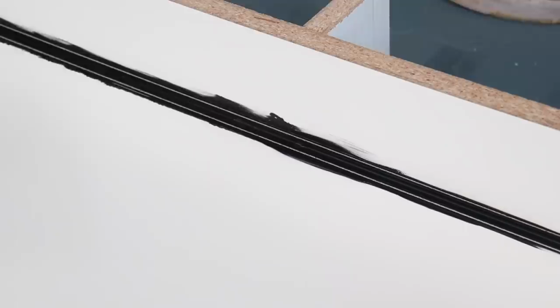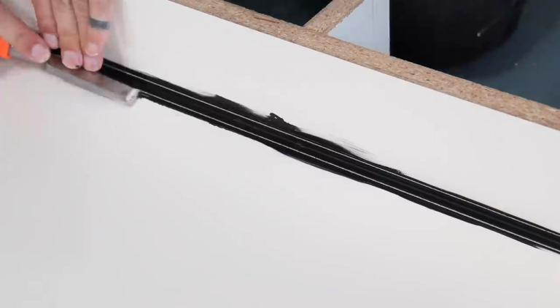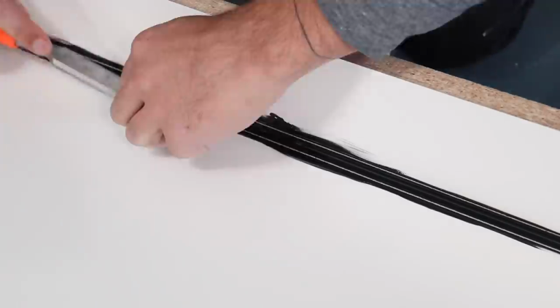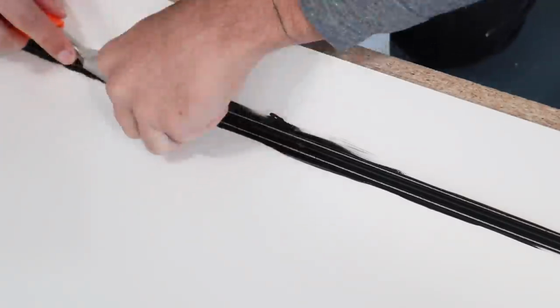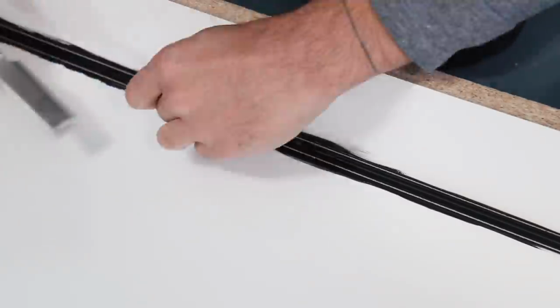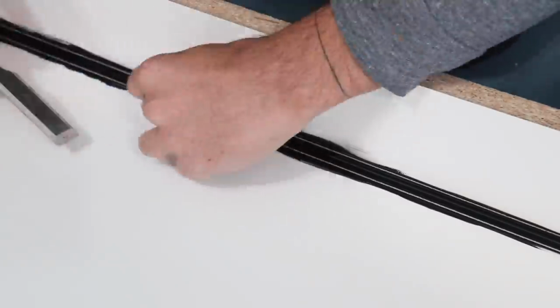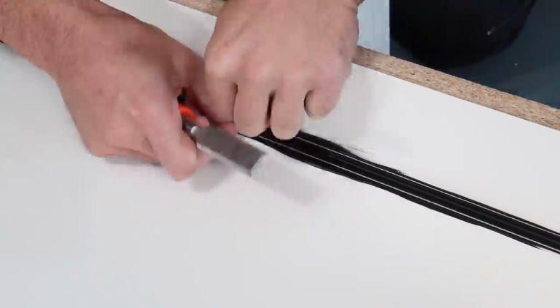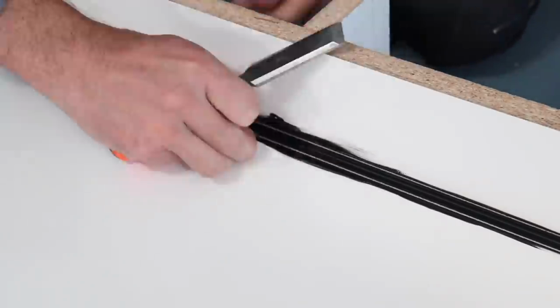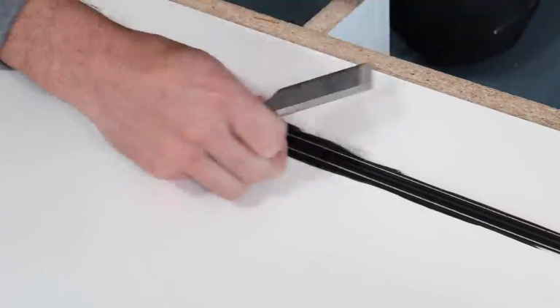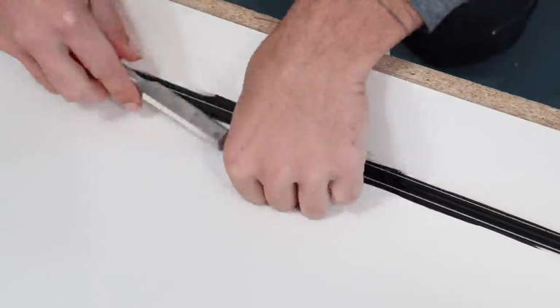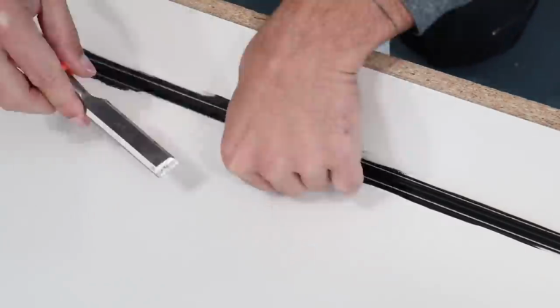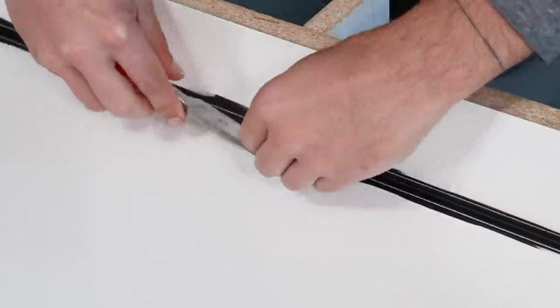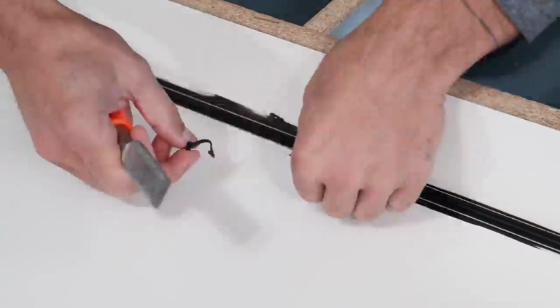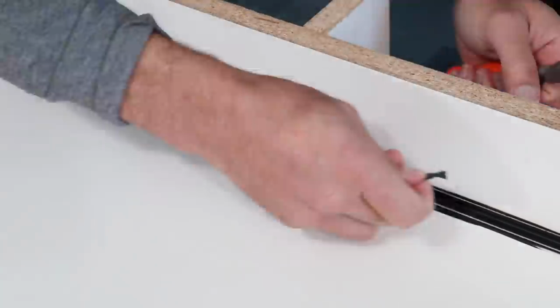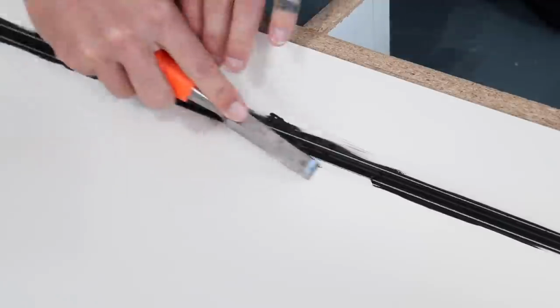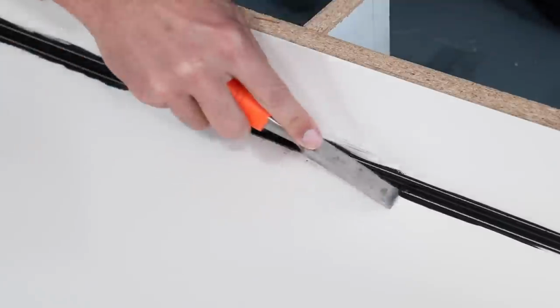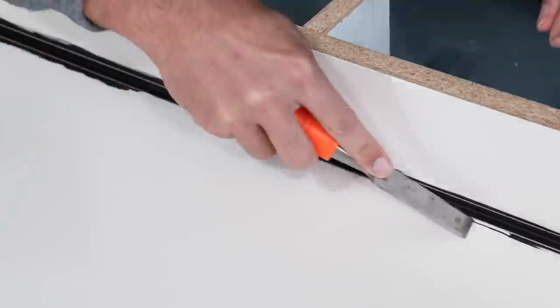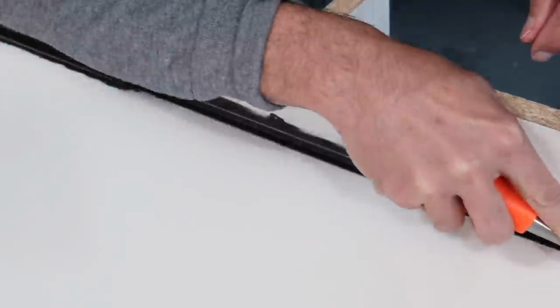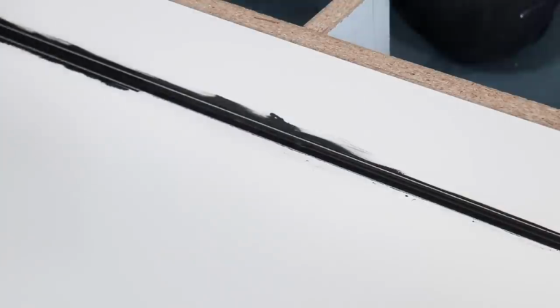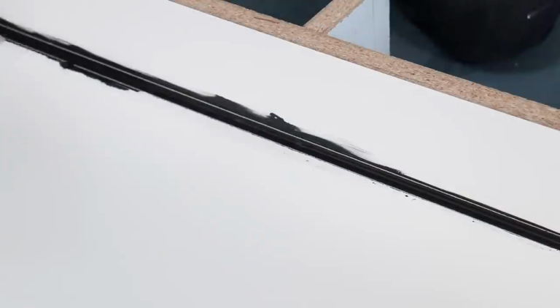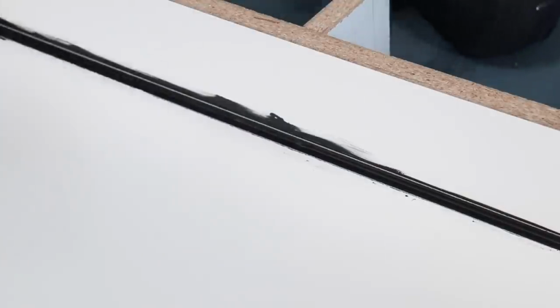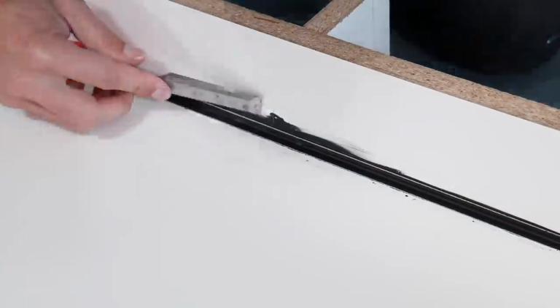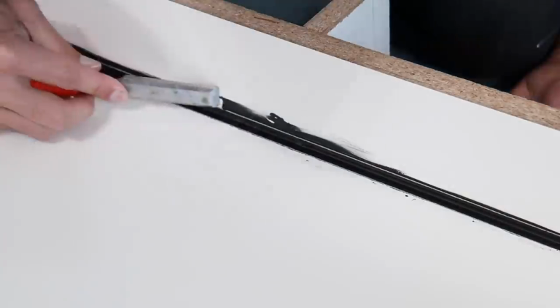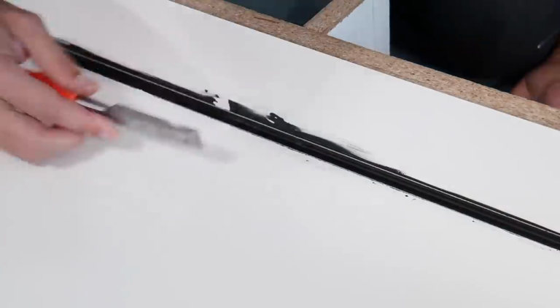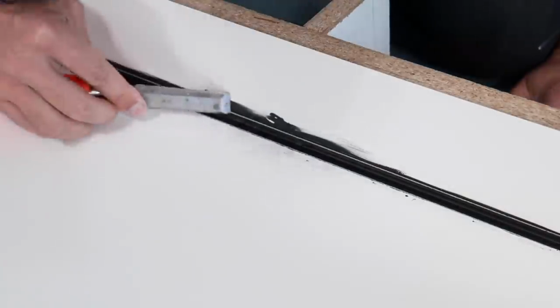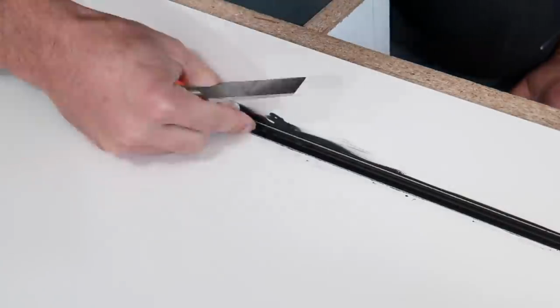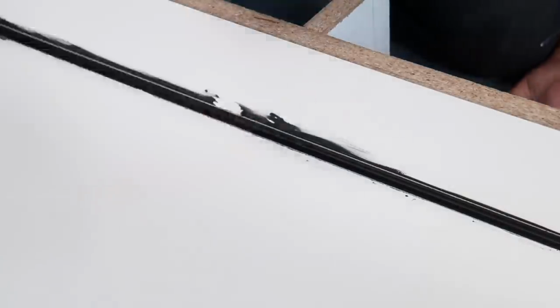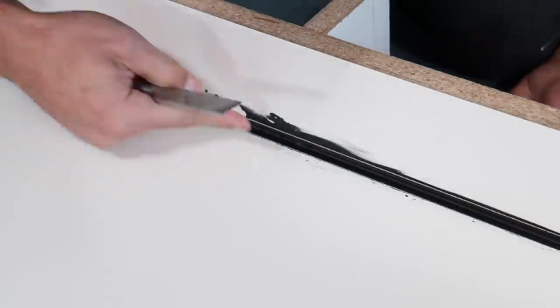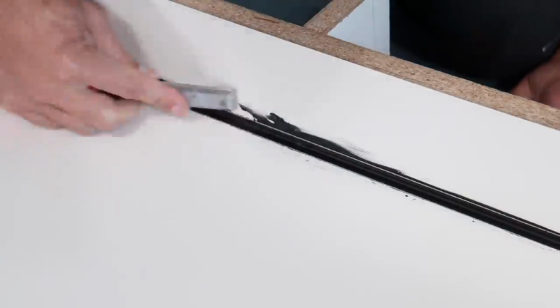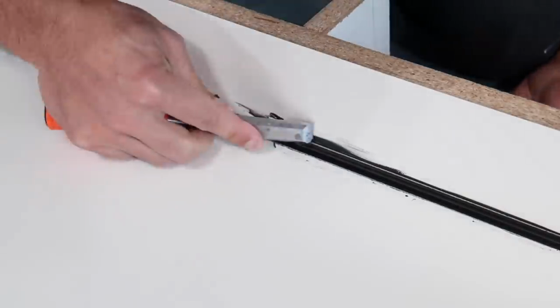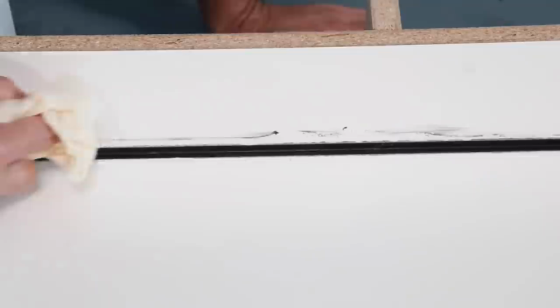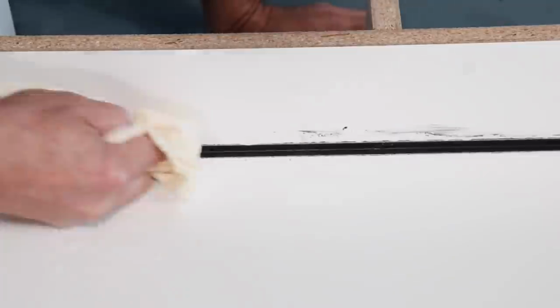Once the silicone has cured I can then just peel it away along the lines that were created by the fondant tool.